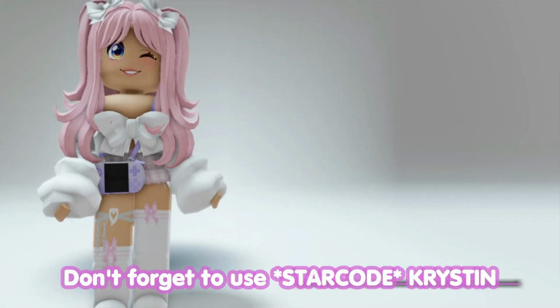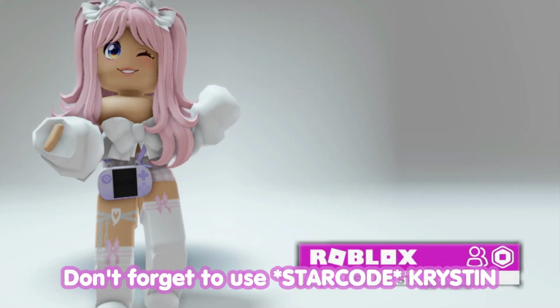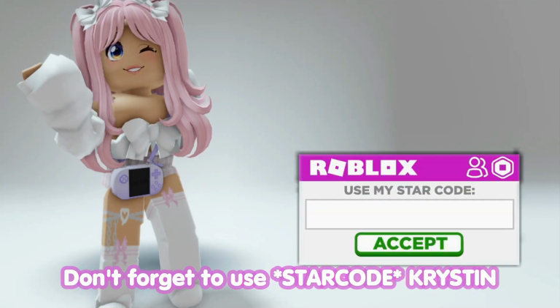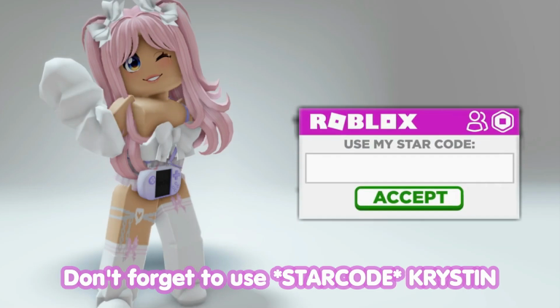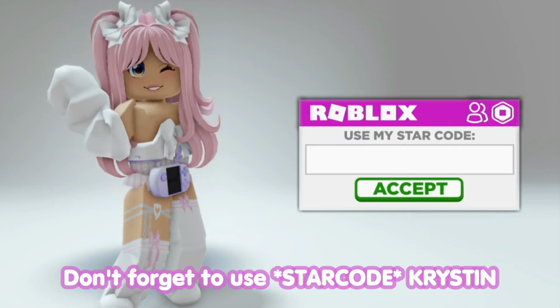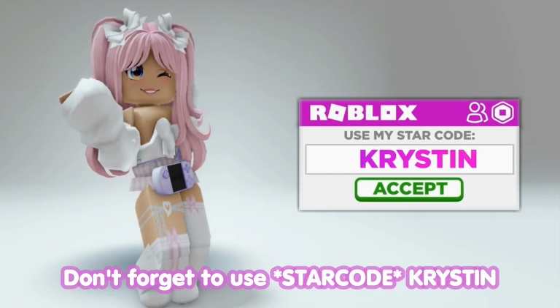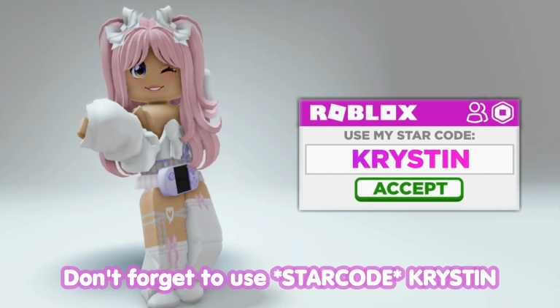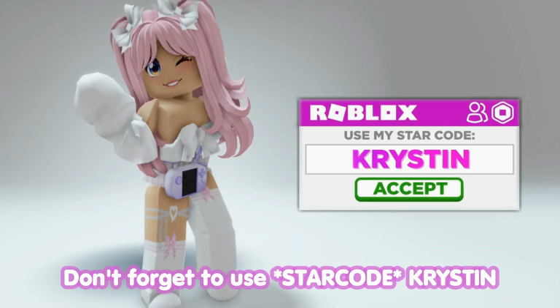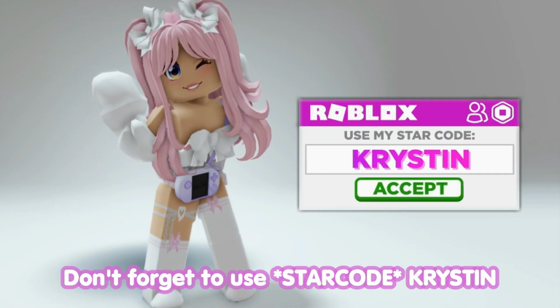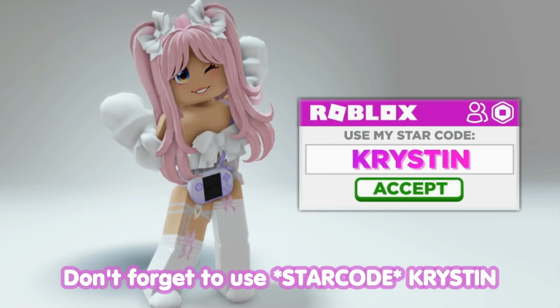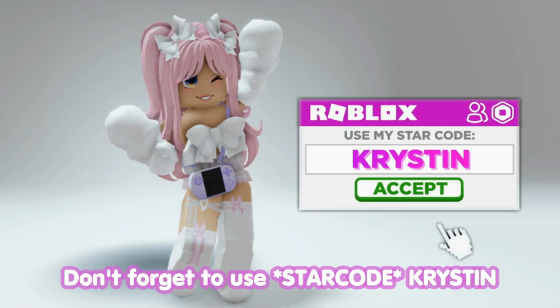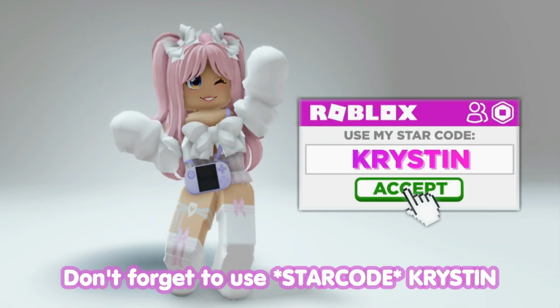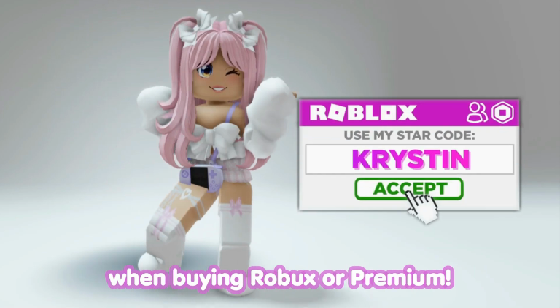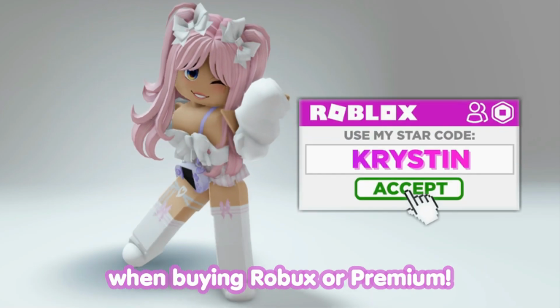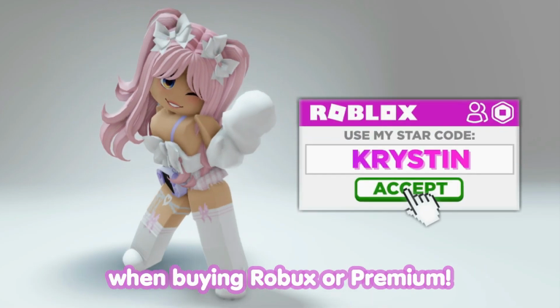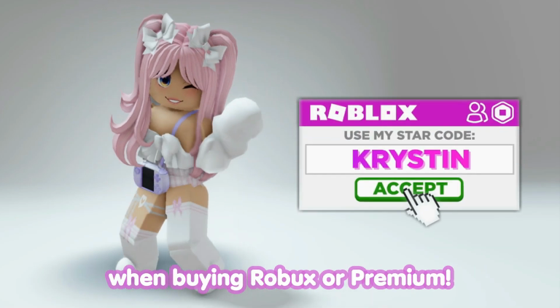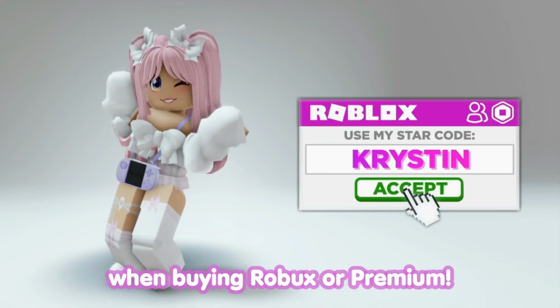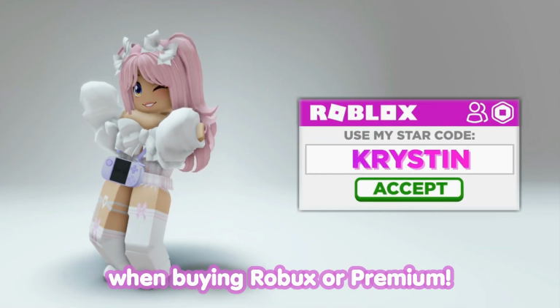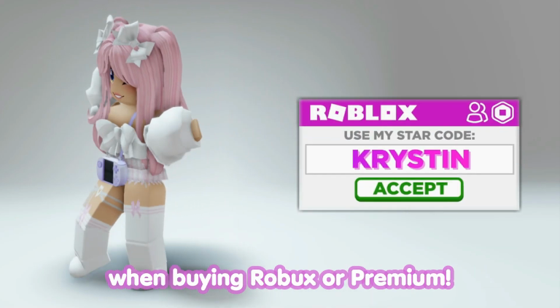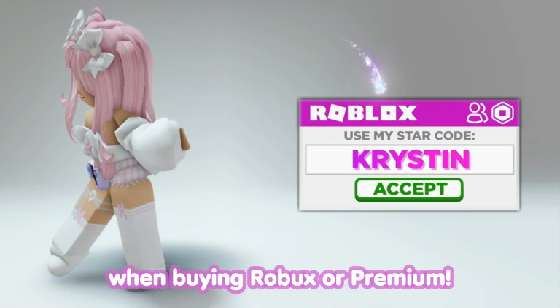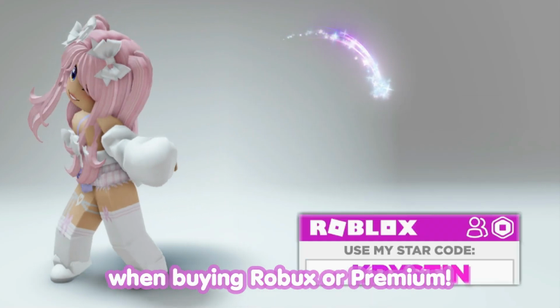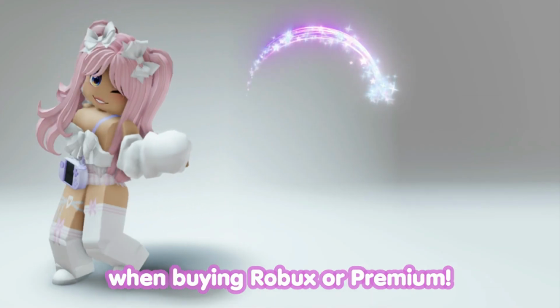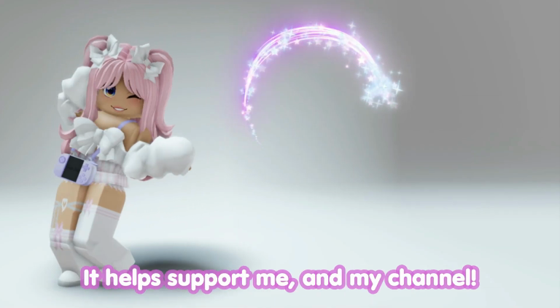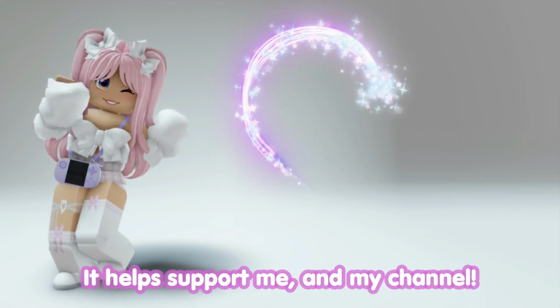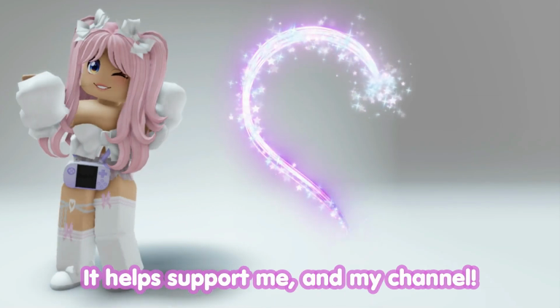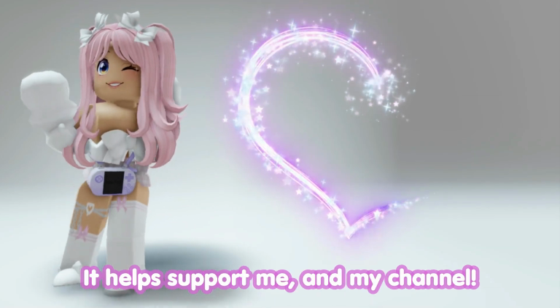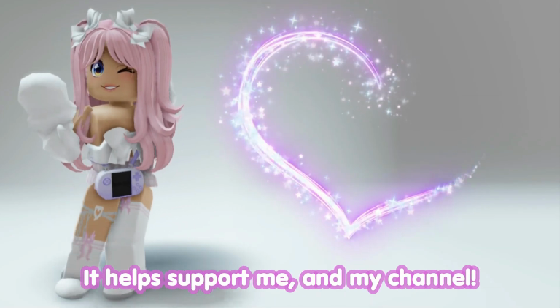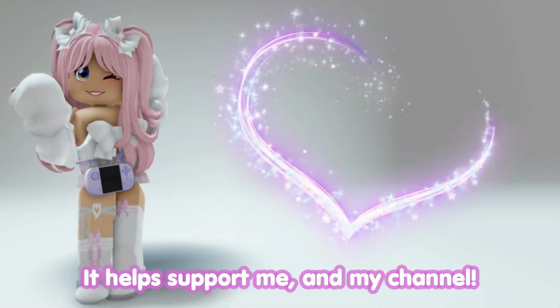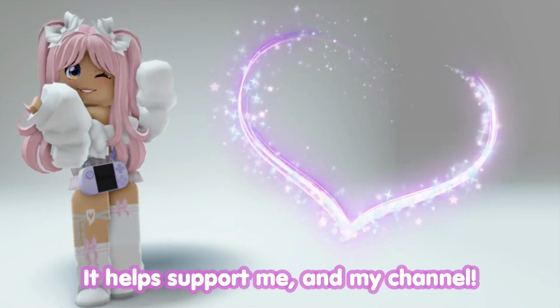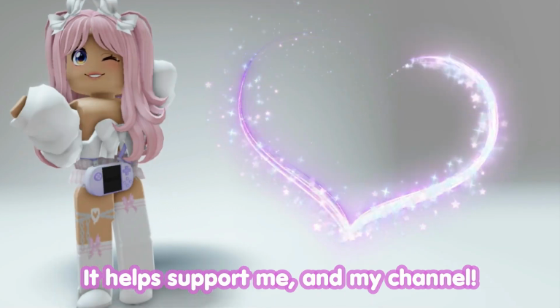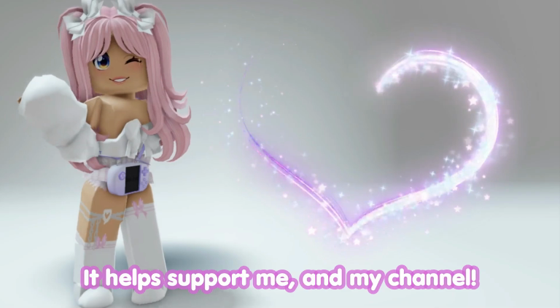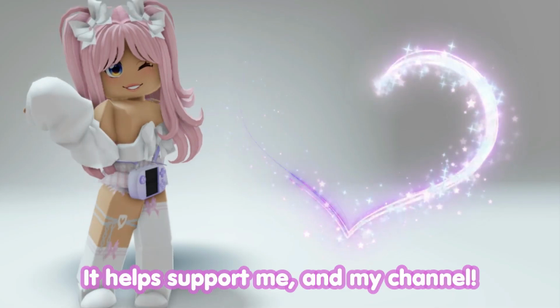Don't forget to use star code Kristen when buying Robux or Premium. It helps support me and my channel.